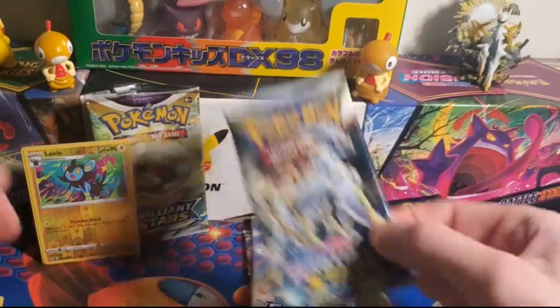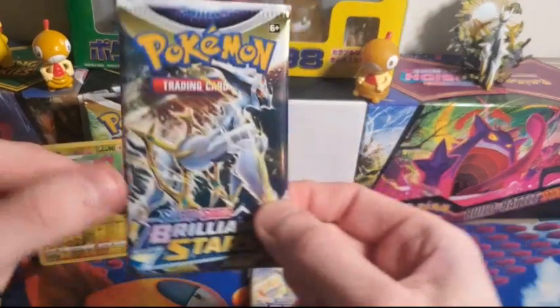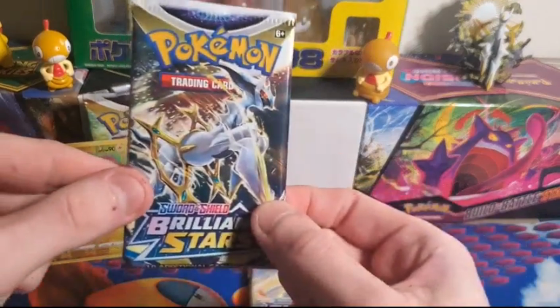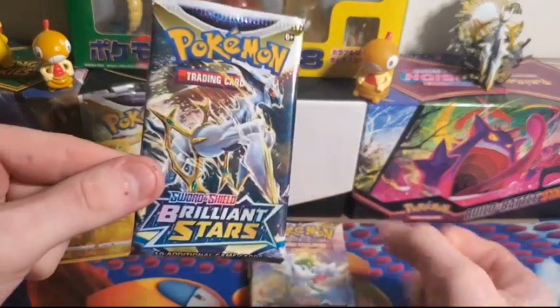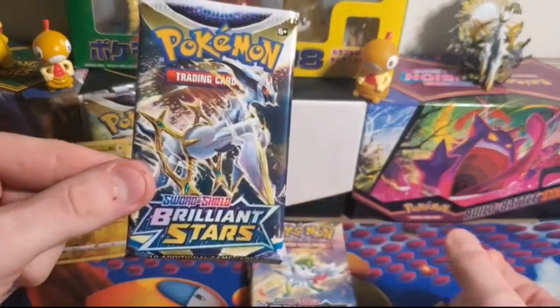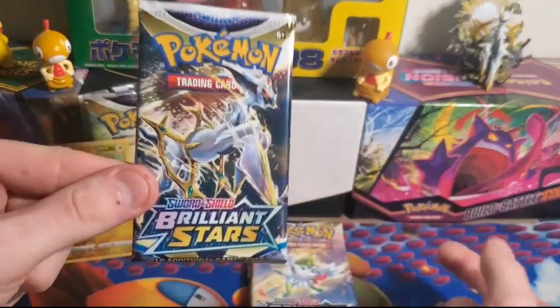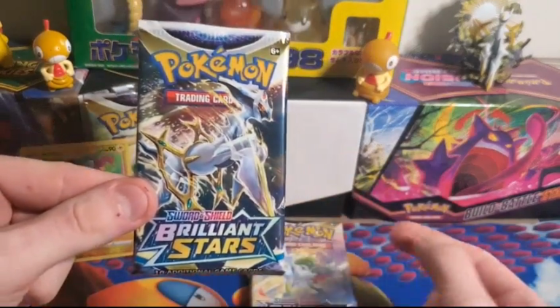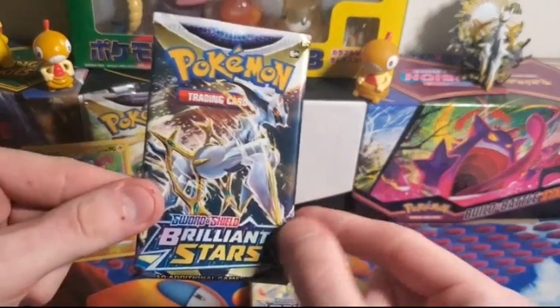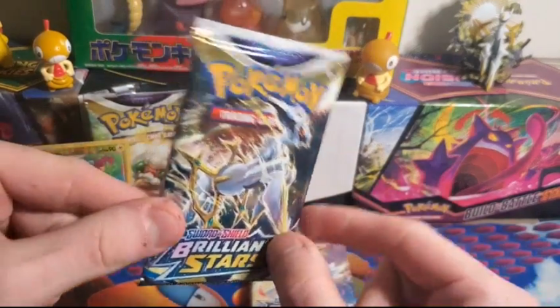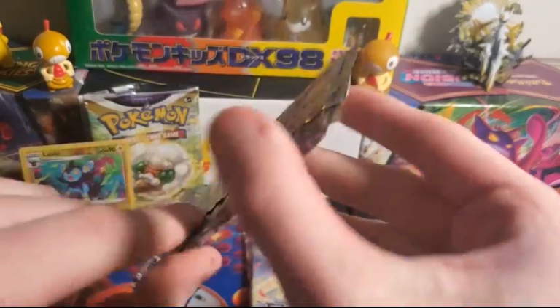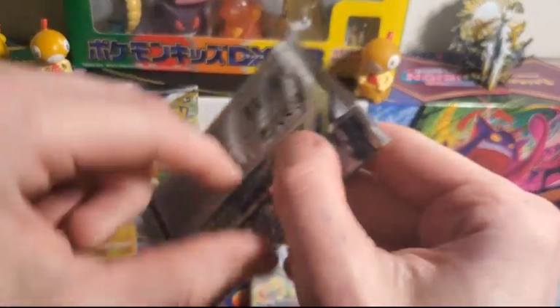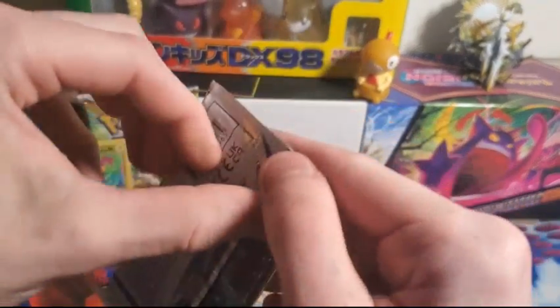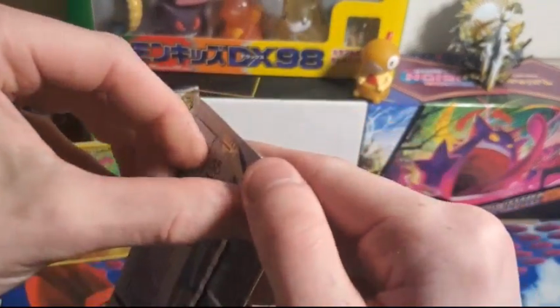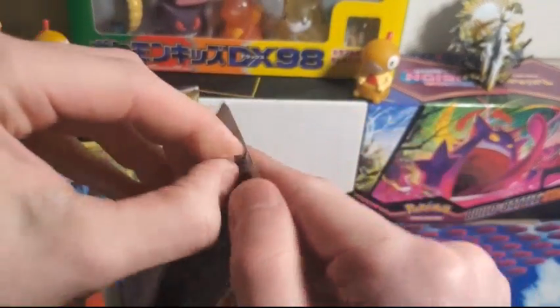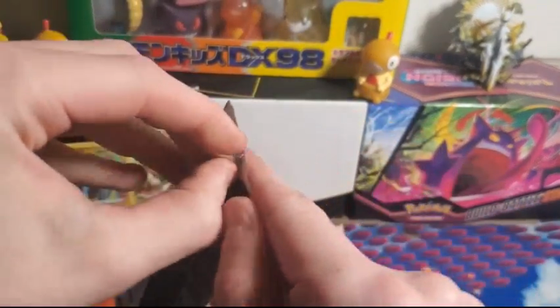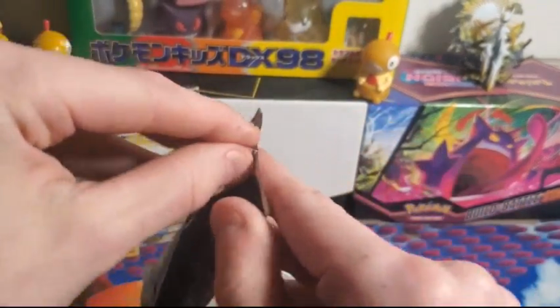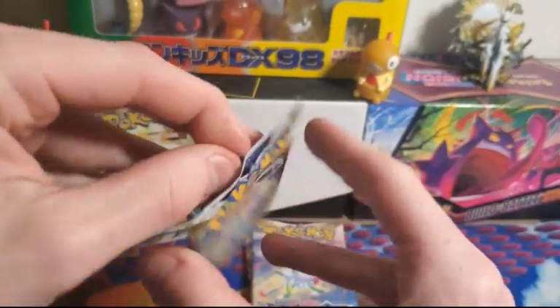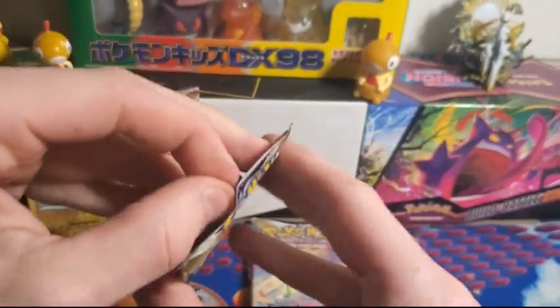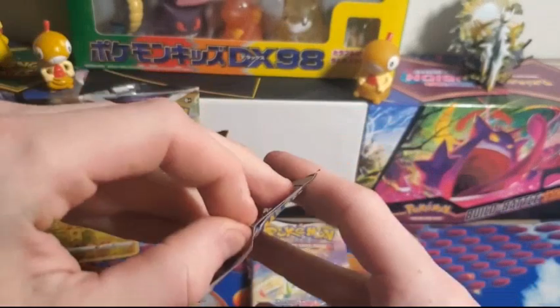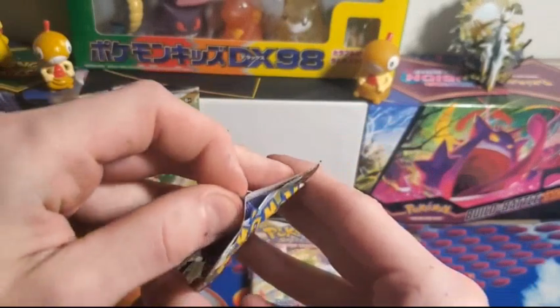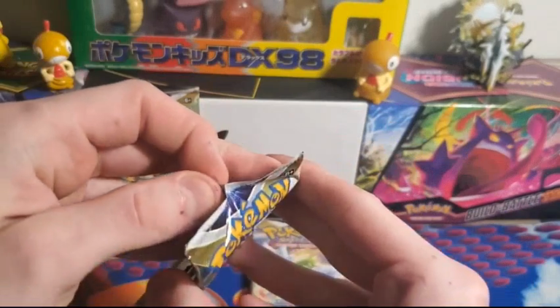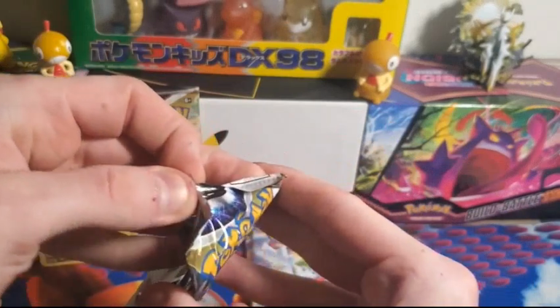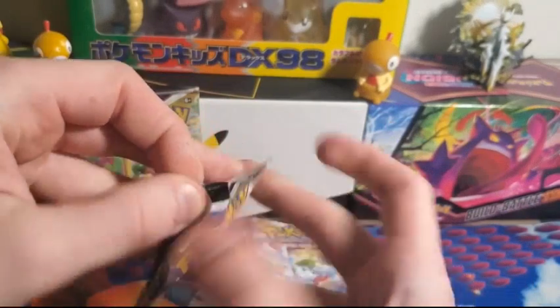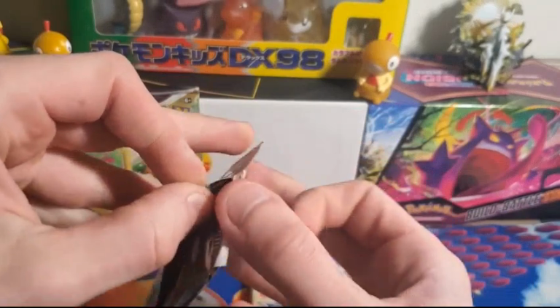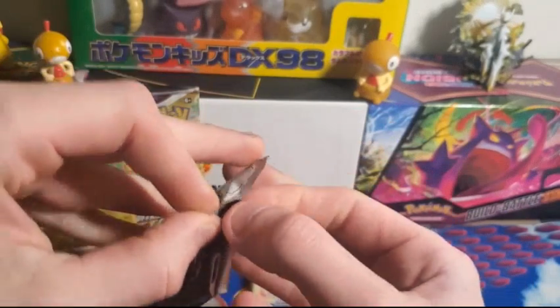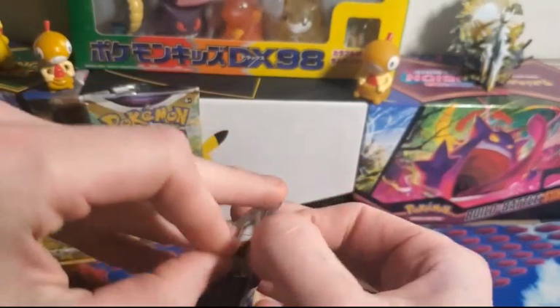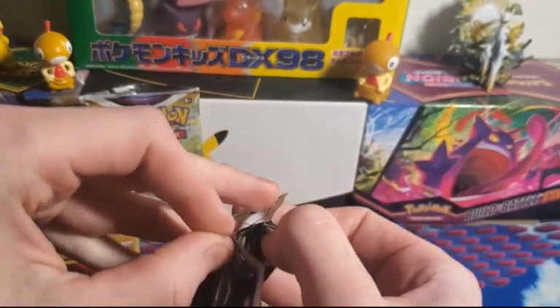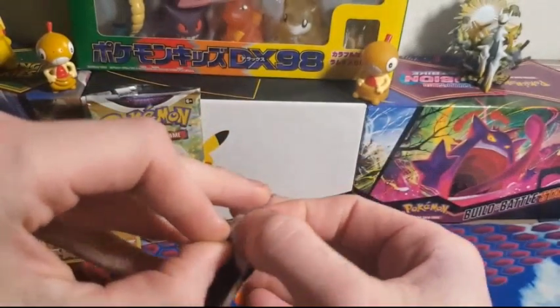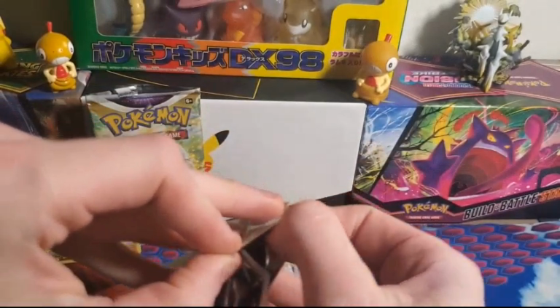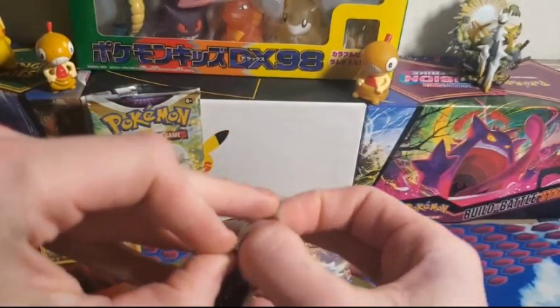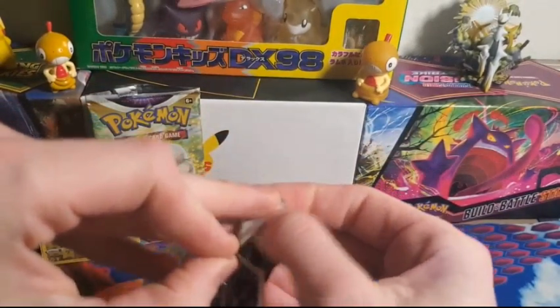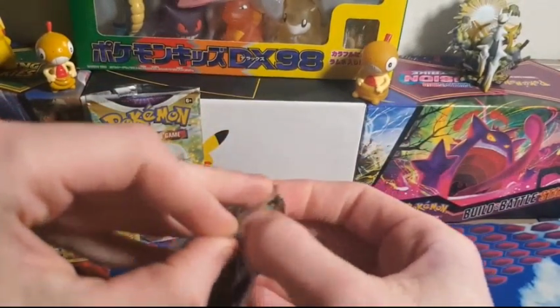Up next is Arceus — God himself. See what Arceus can pull. All you need is a holo to be in the lead — holo or better.